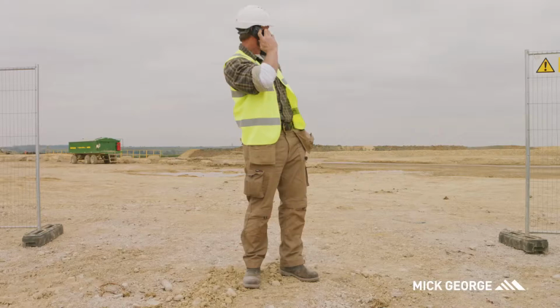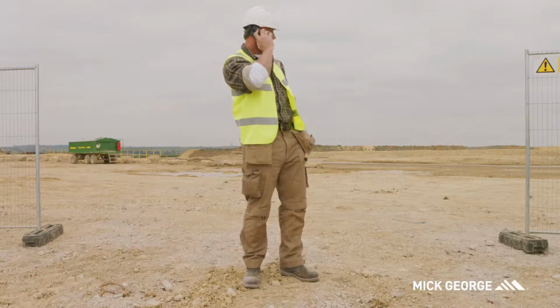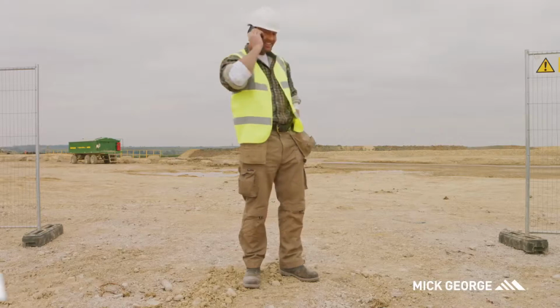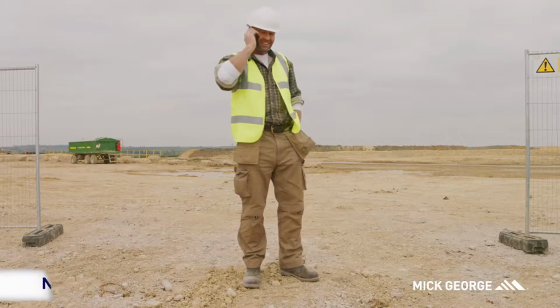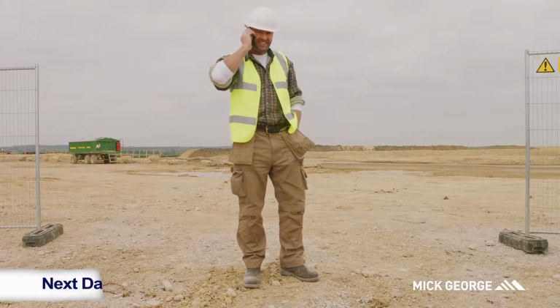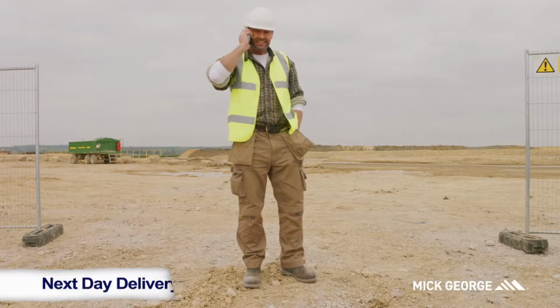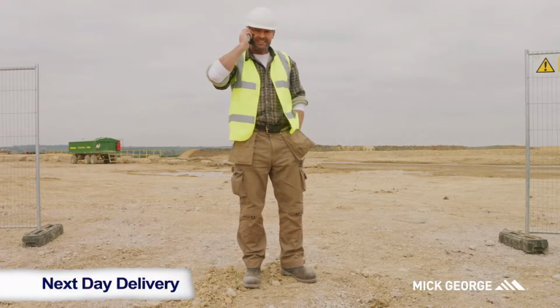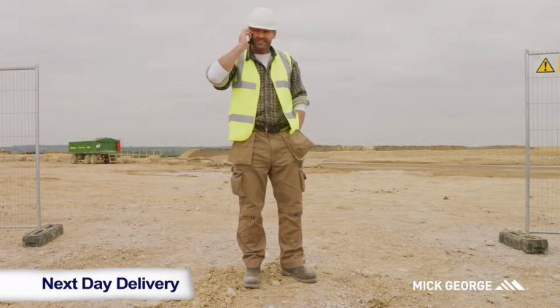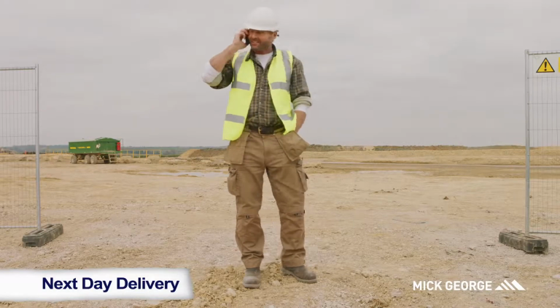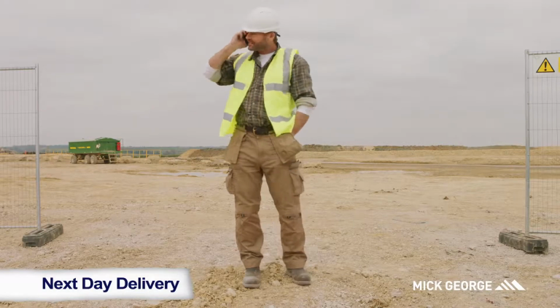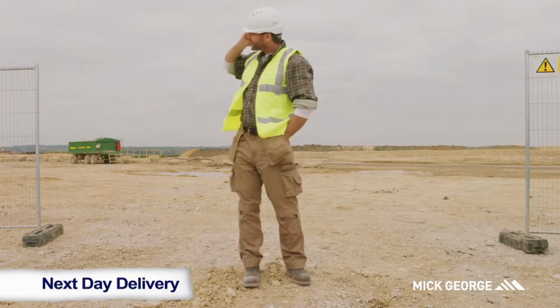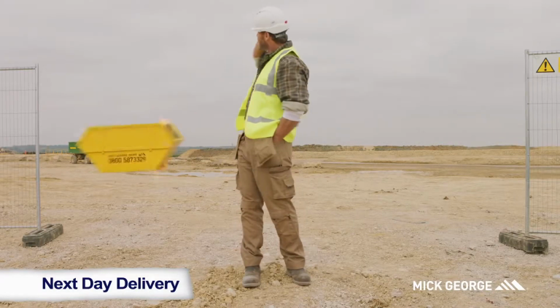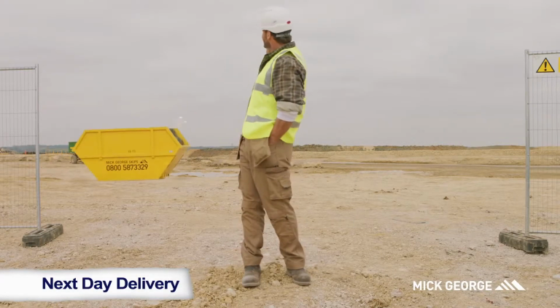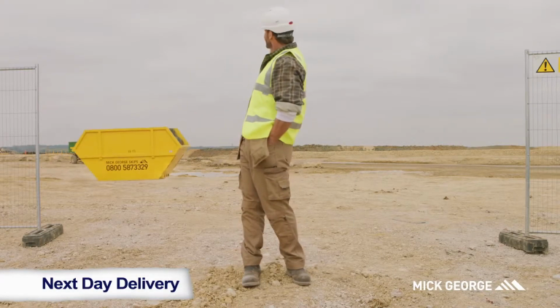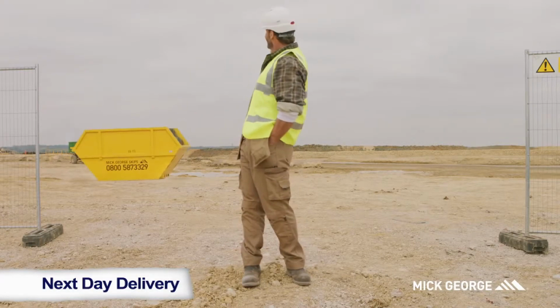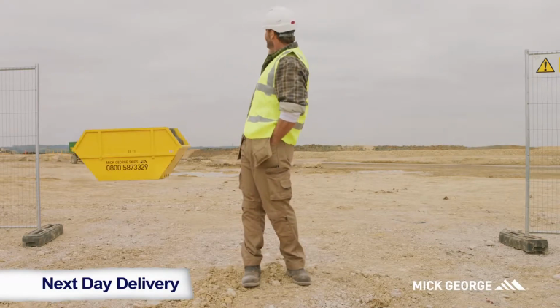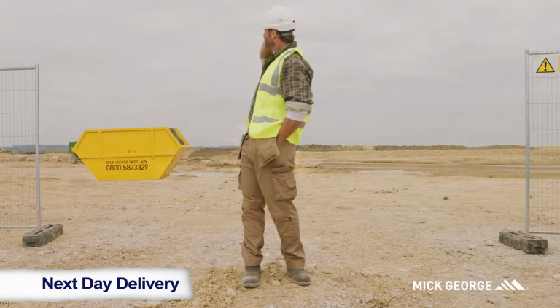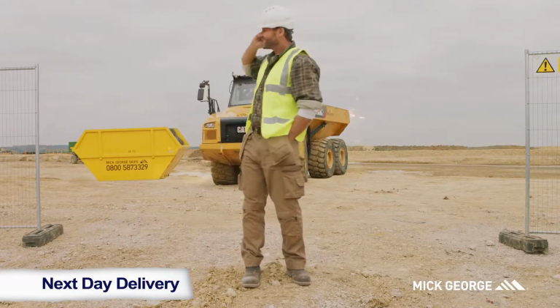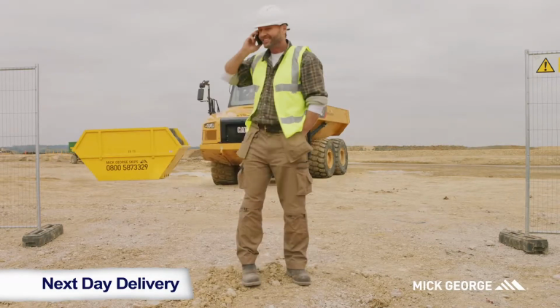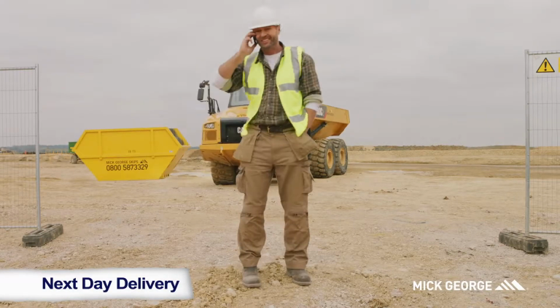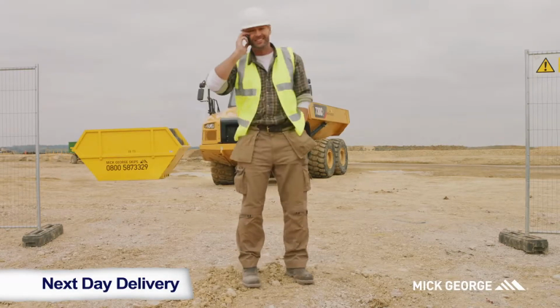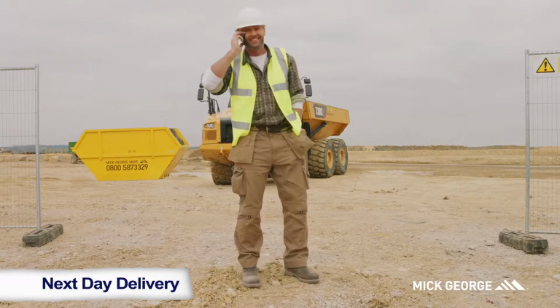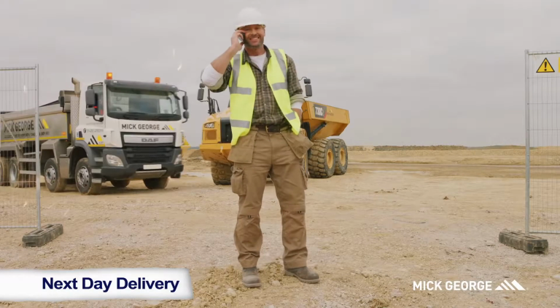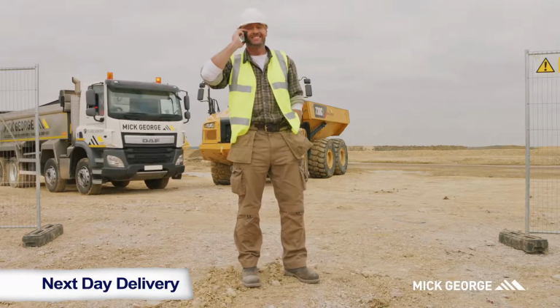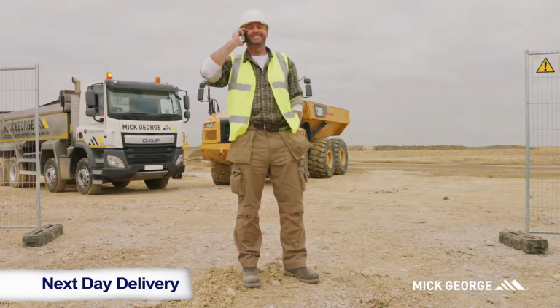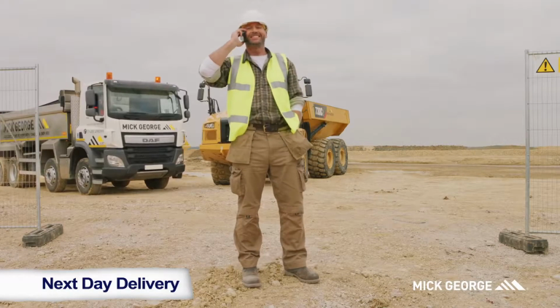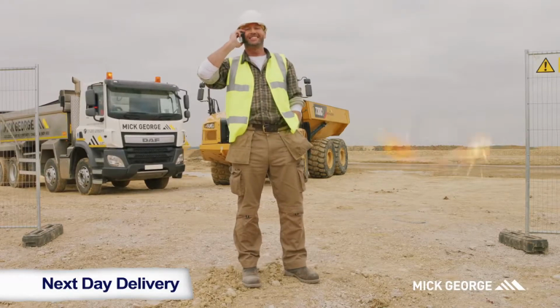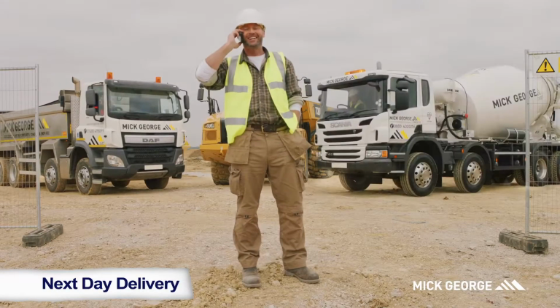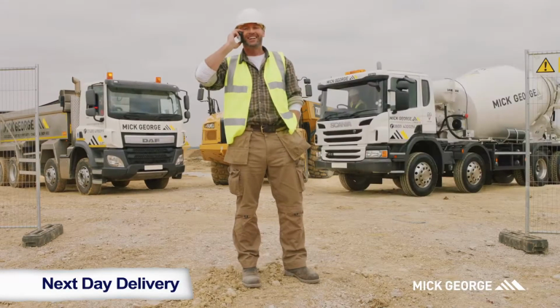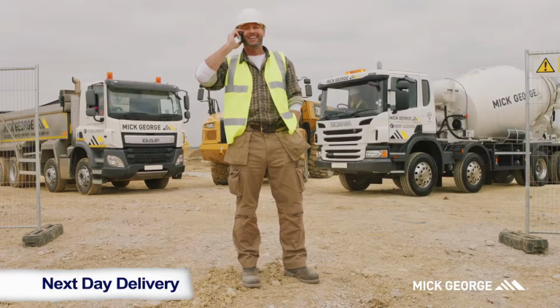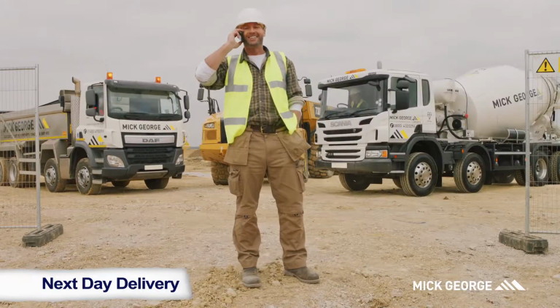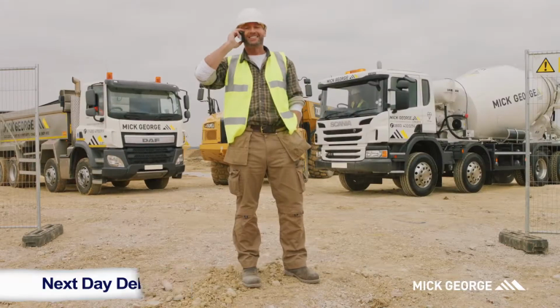This is Kev. He uses Mick George for concrete, muckaways, skips, earthworks and more.